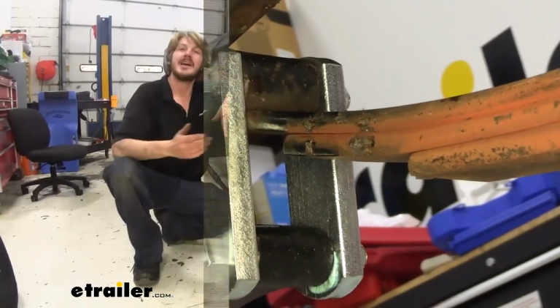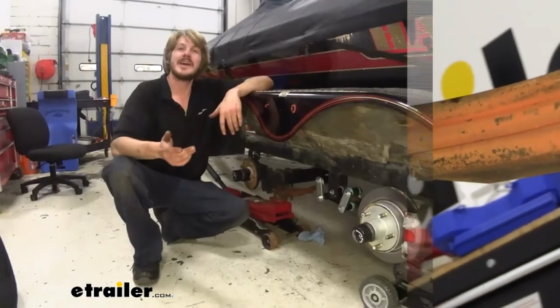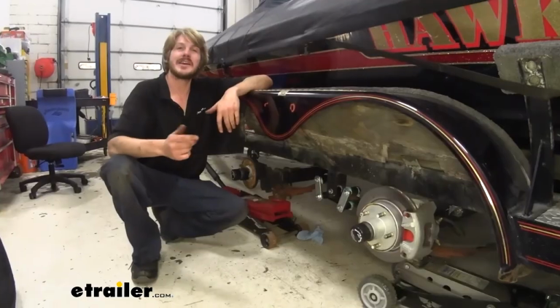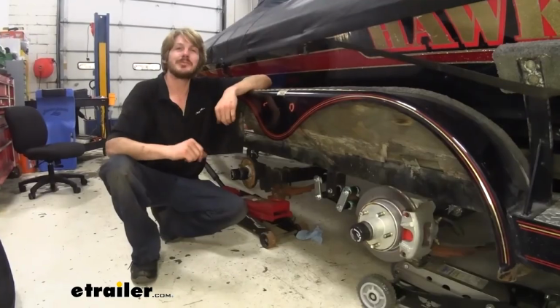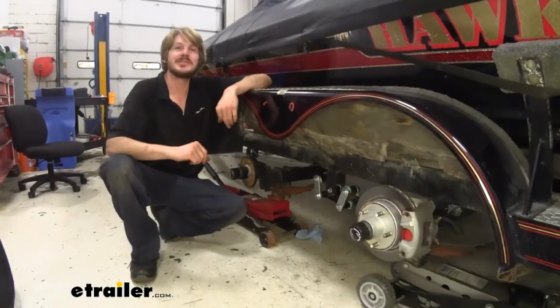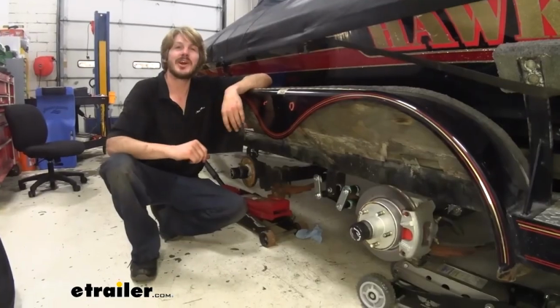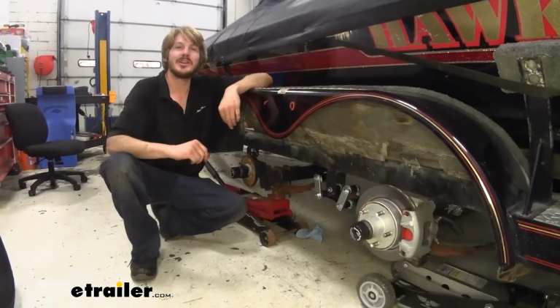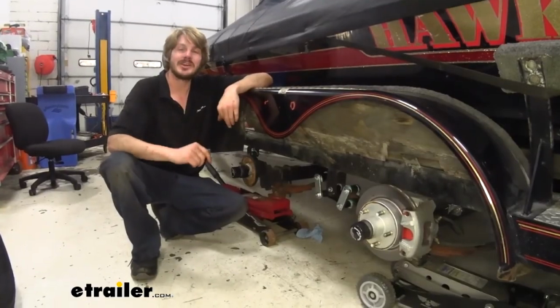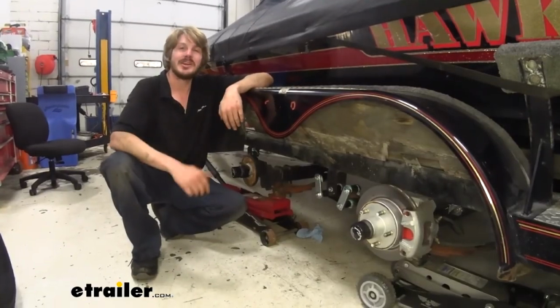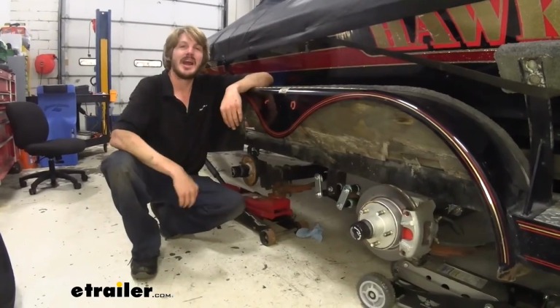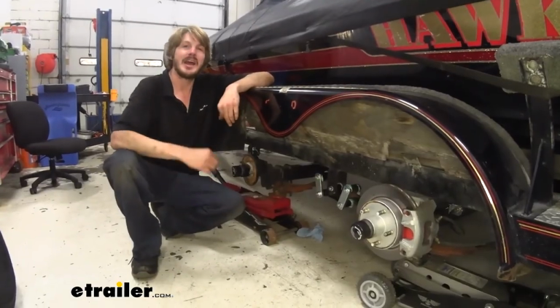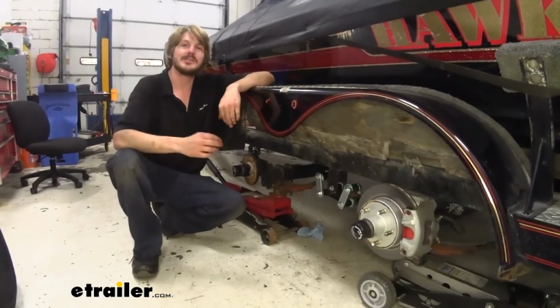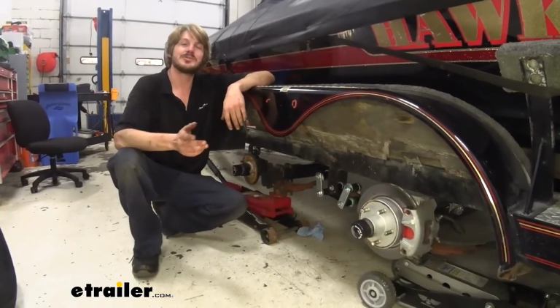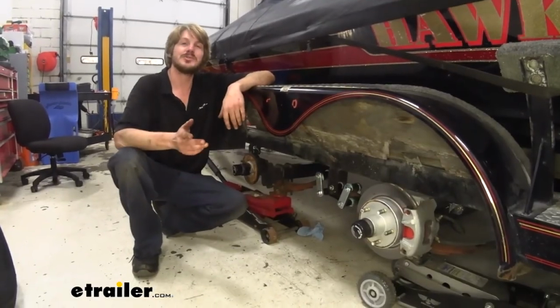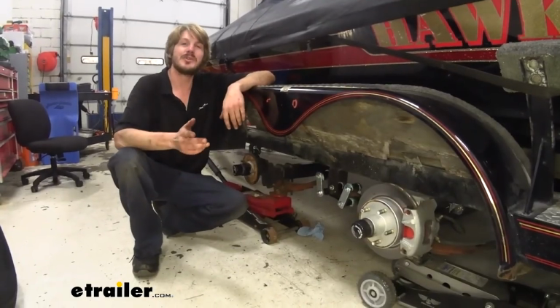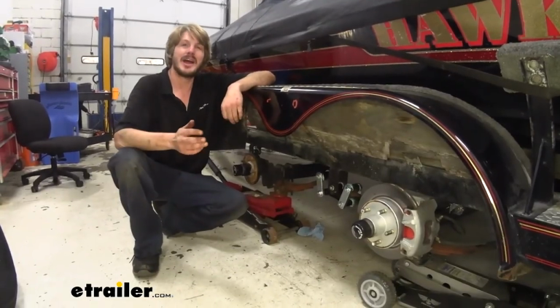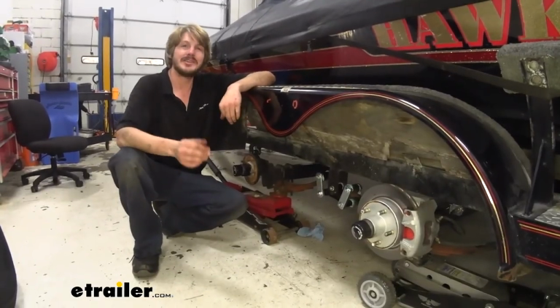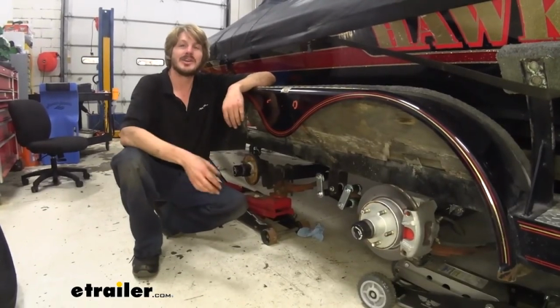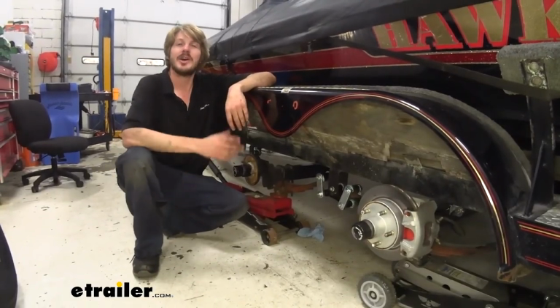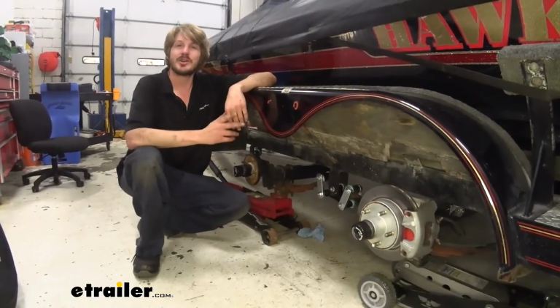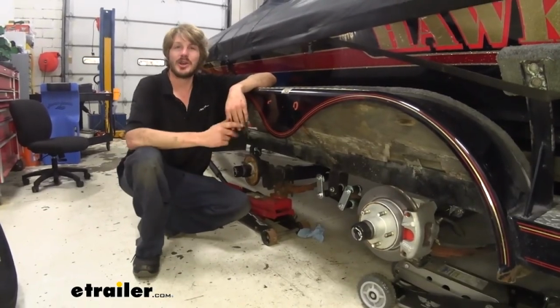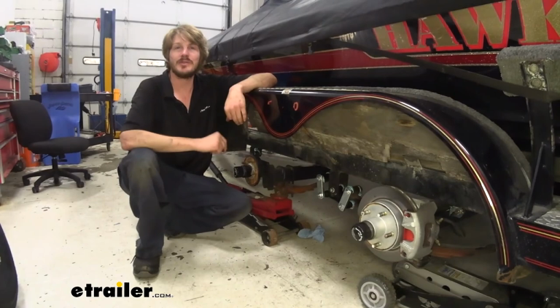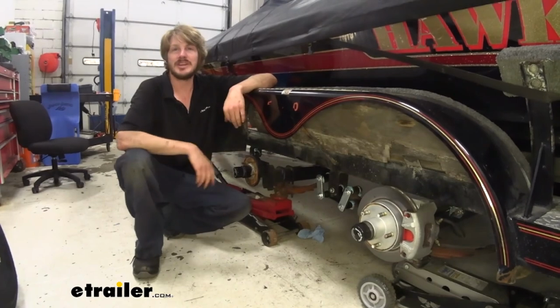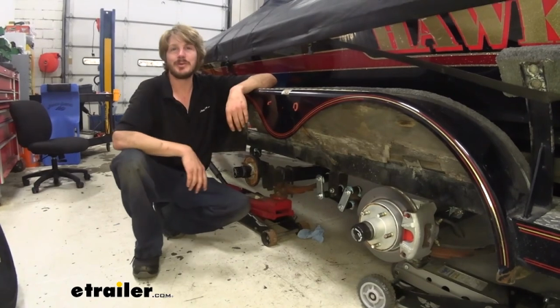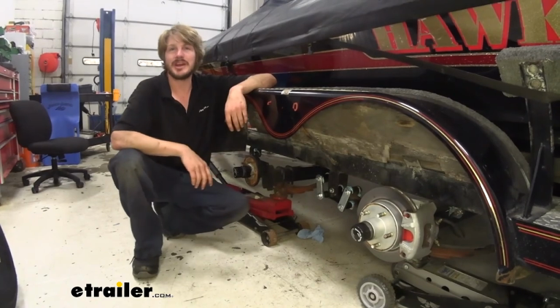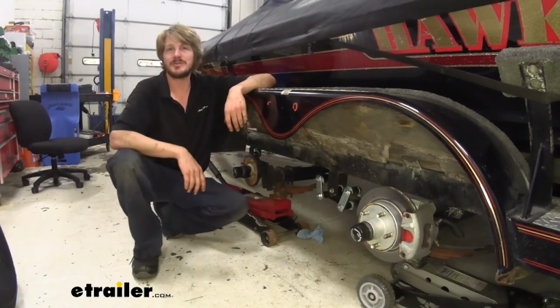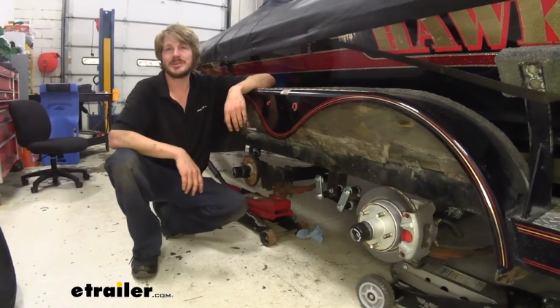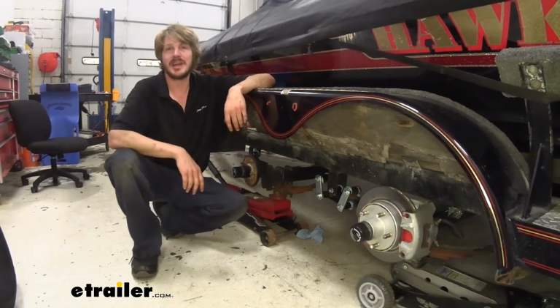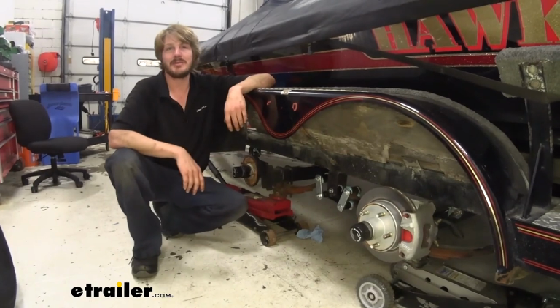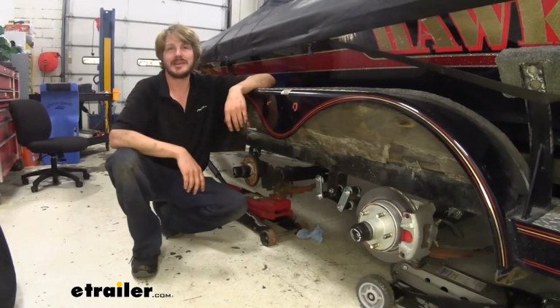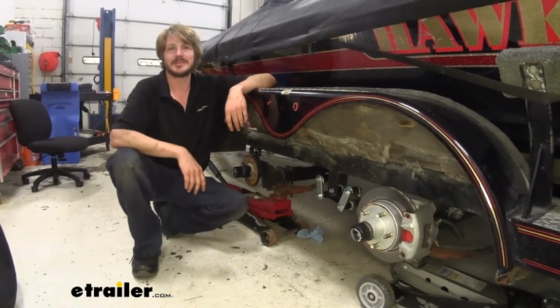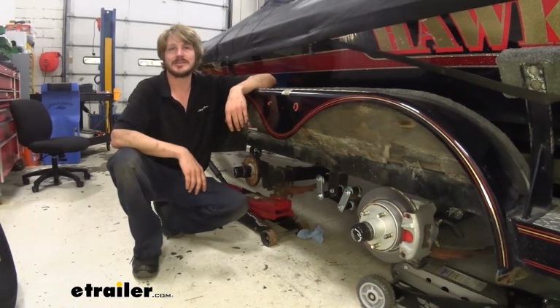And that completes our look at TrueRide's curved equalizer for tandem axles.